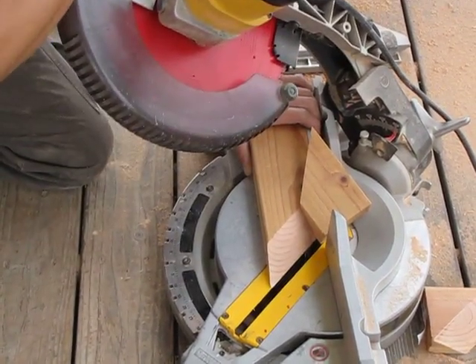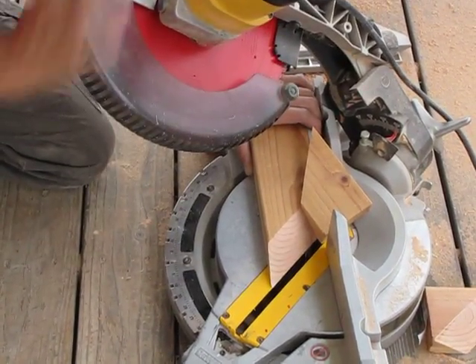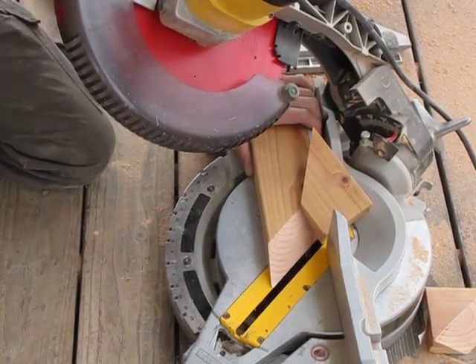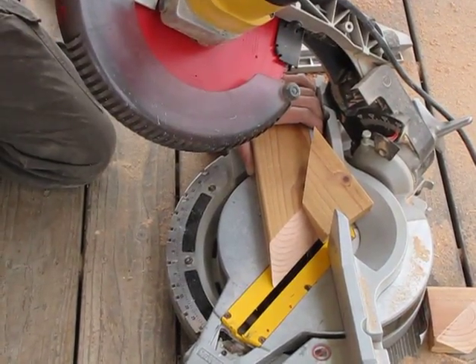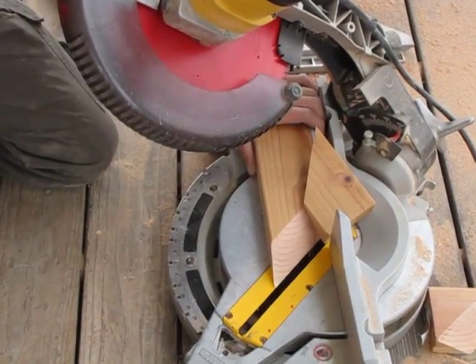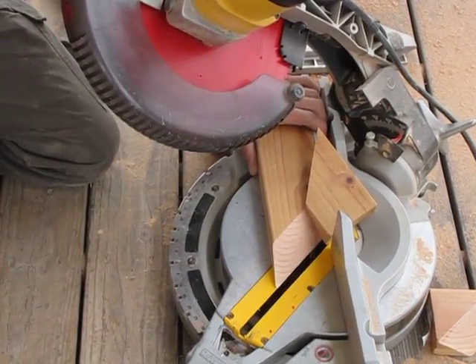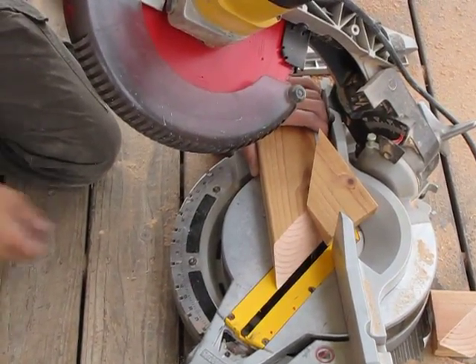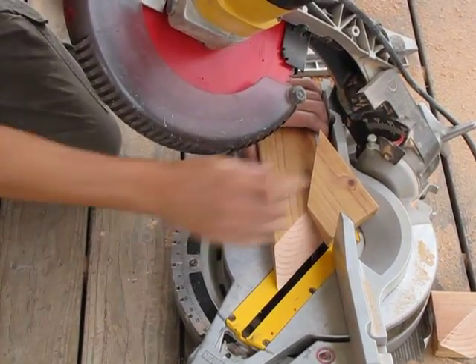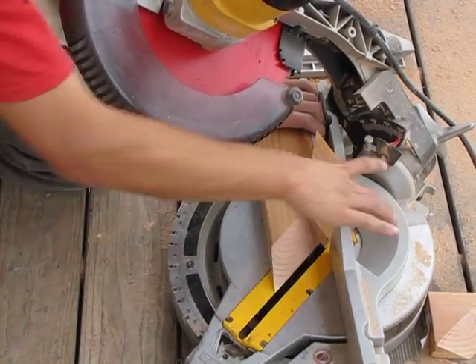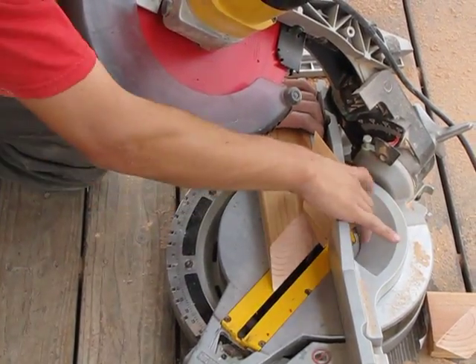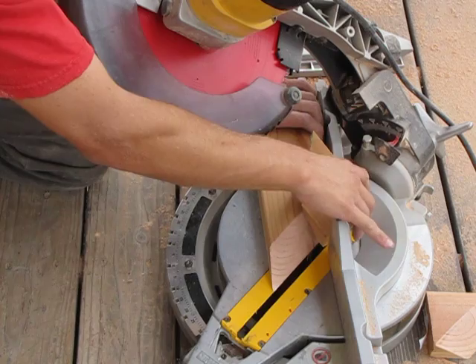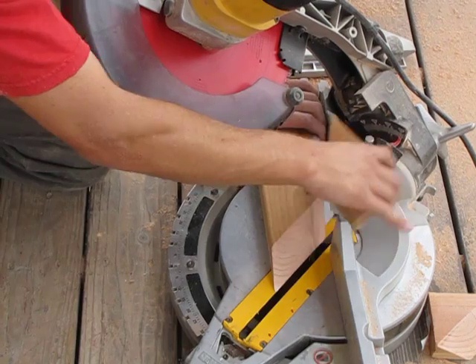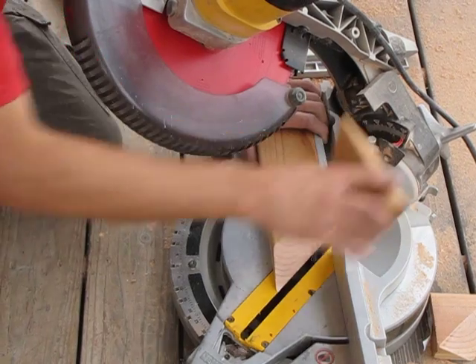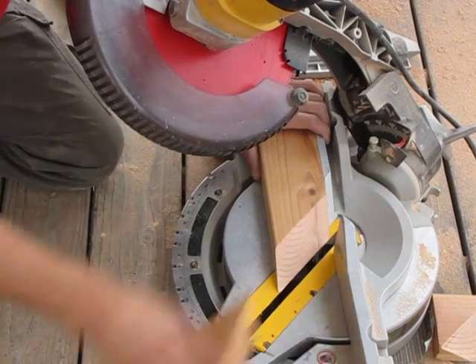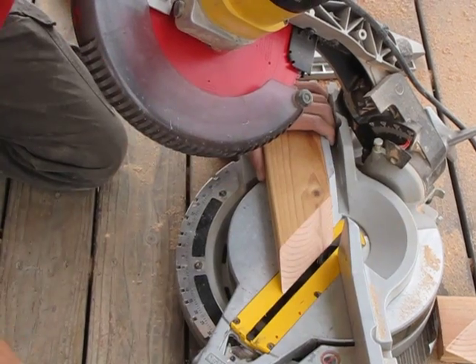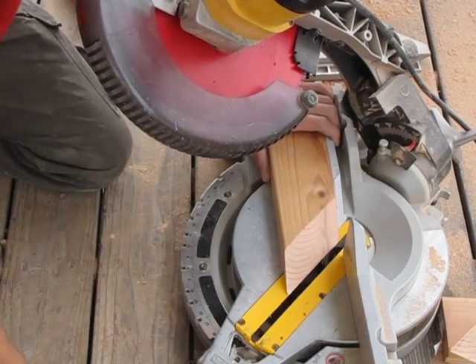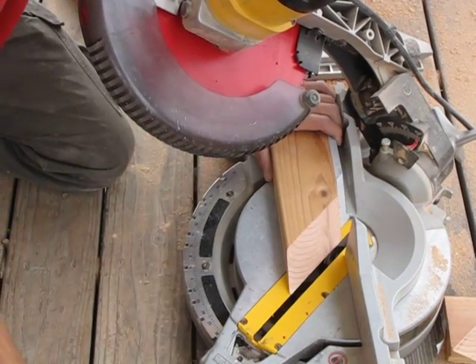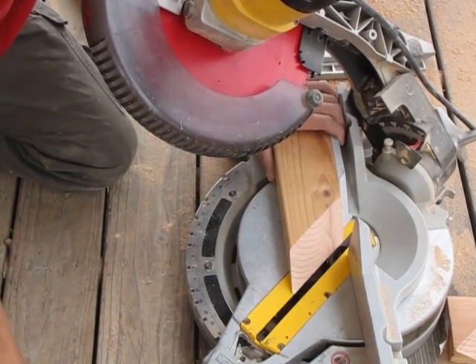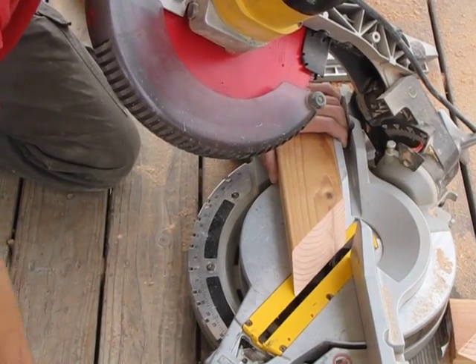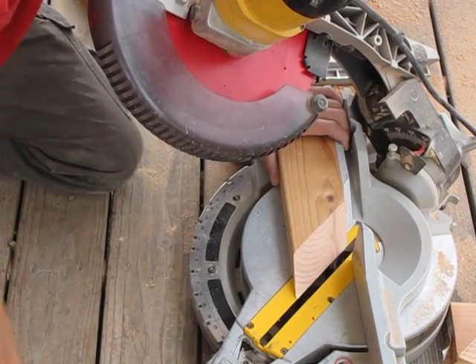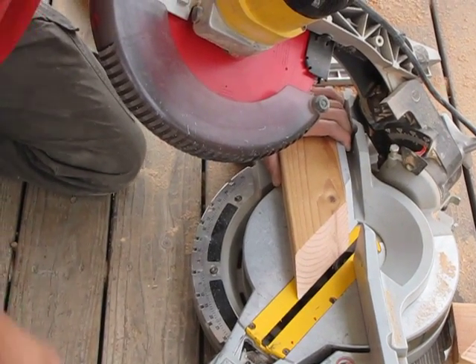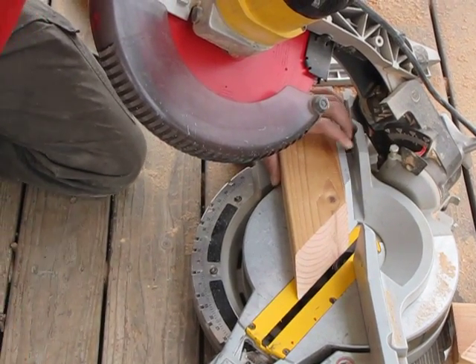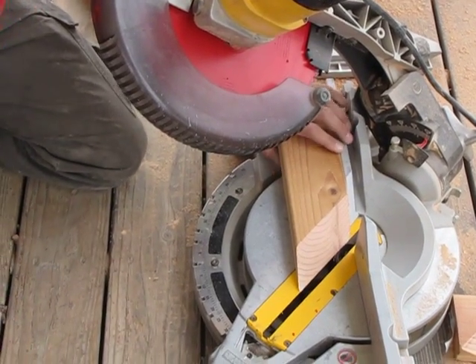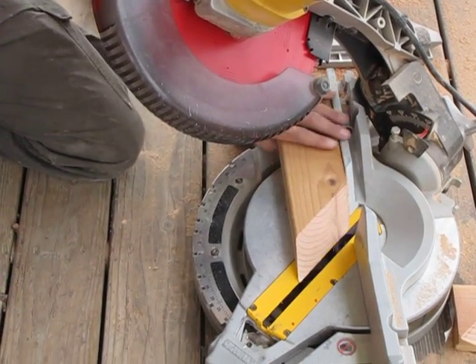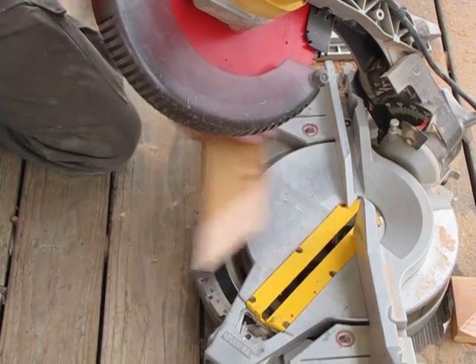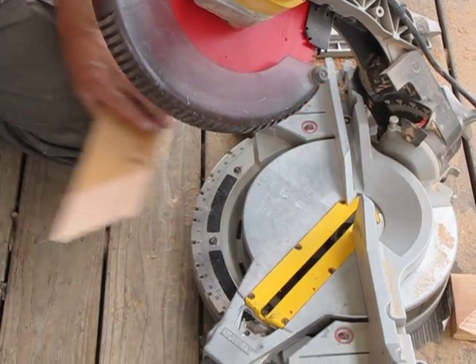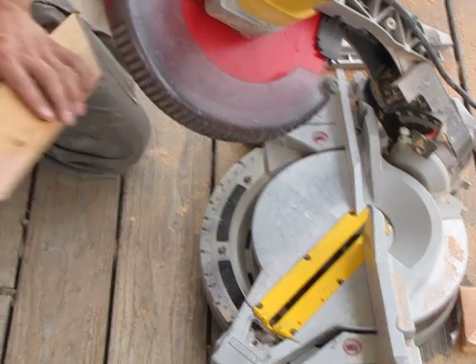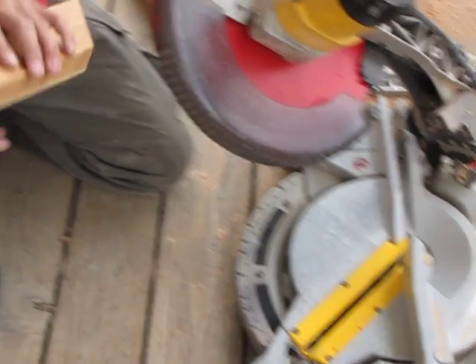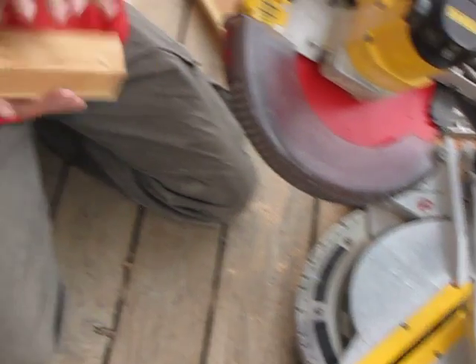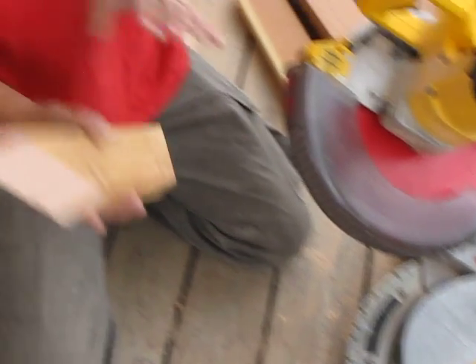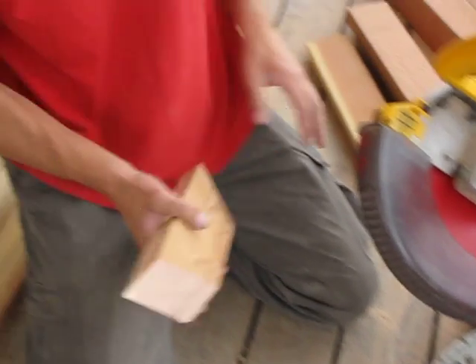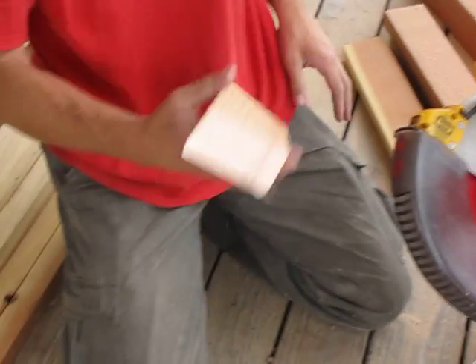Turn it off. When the blade stops you can reach around, remove the scrap, and pull your piece off.